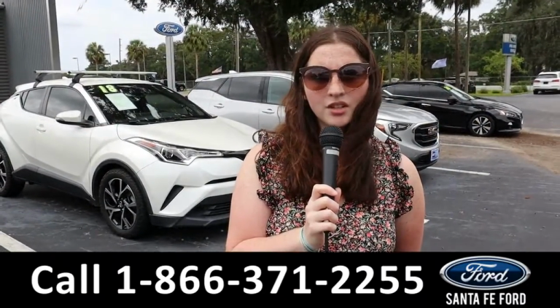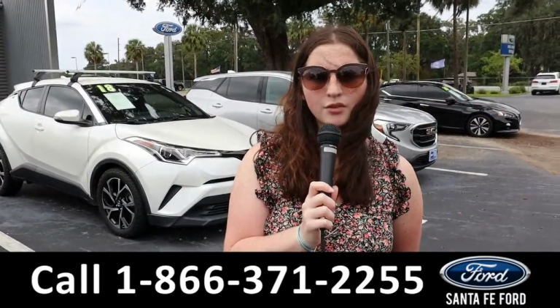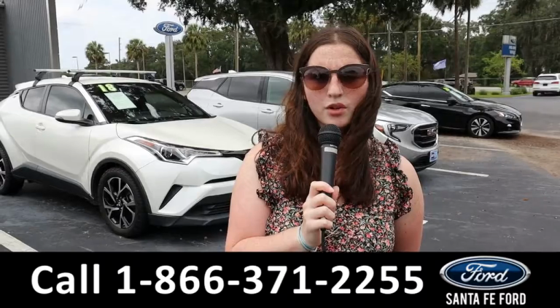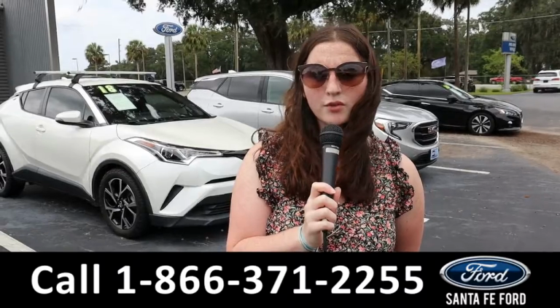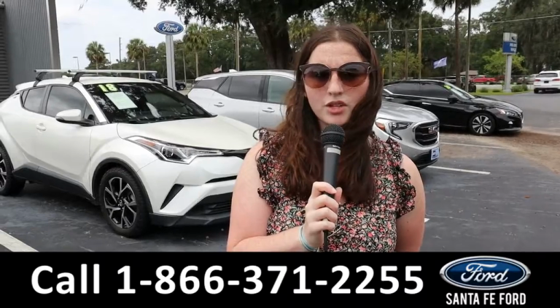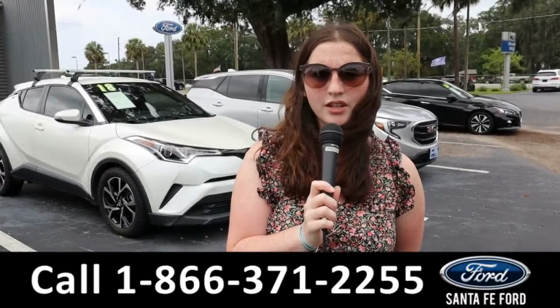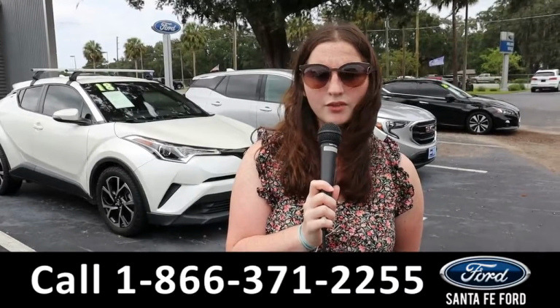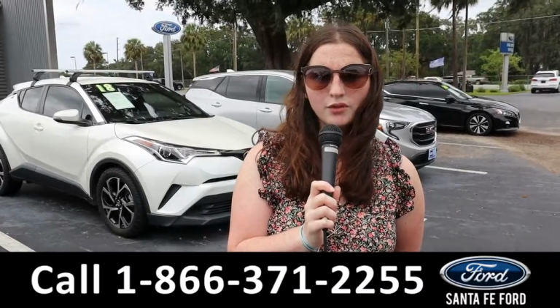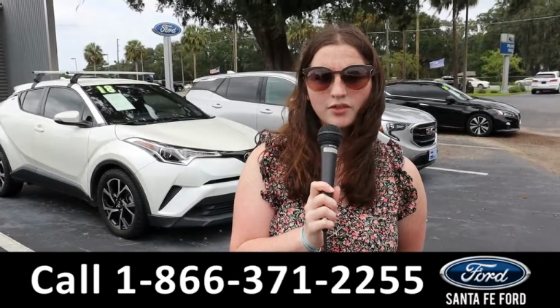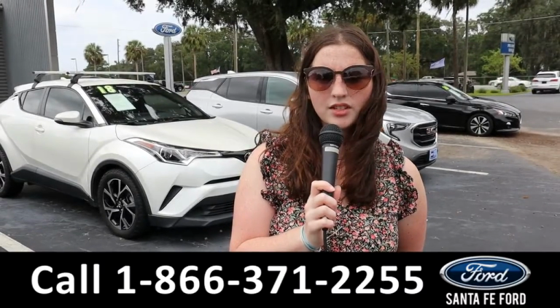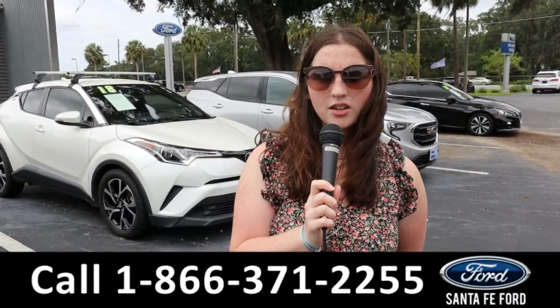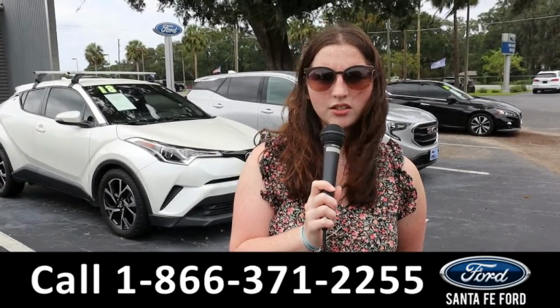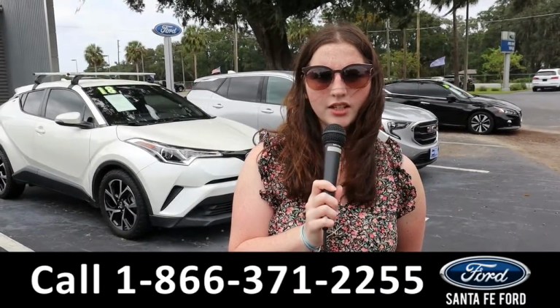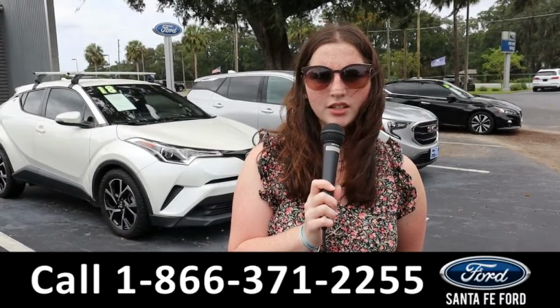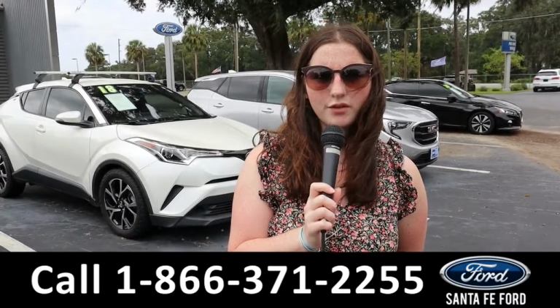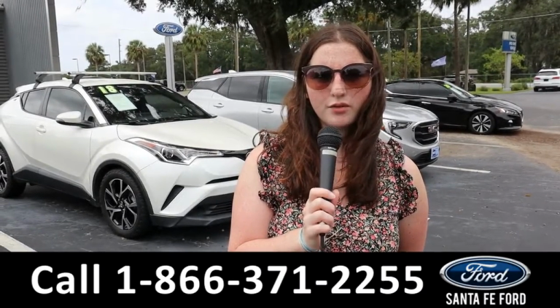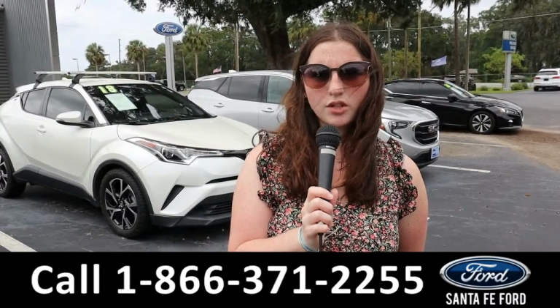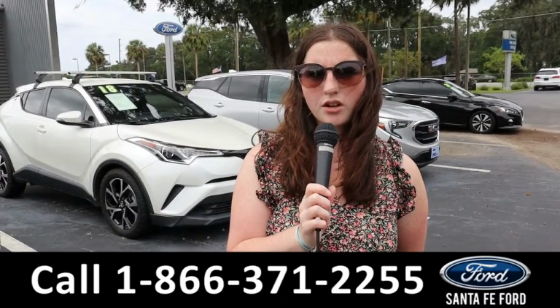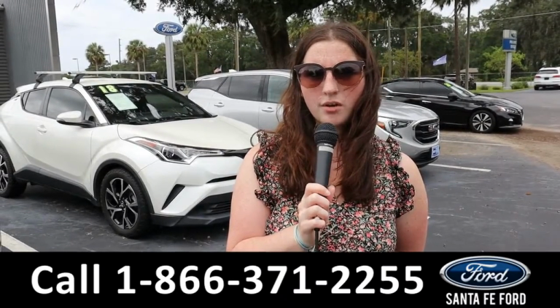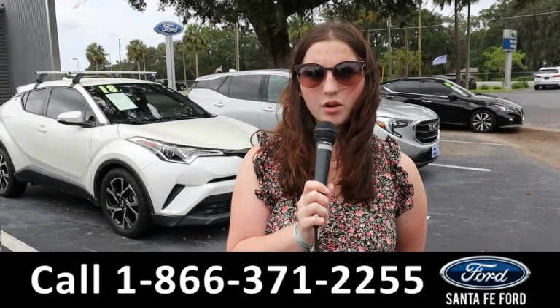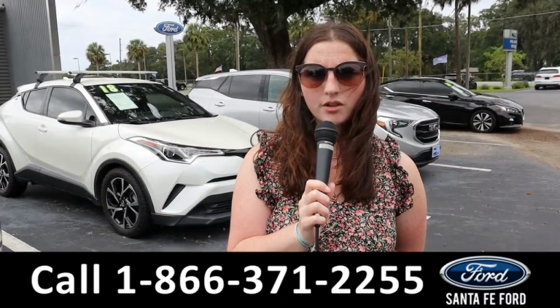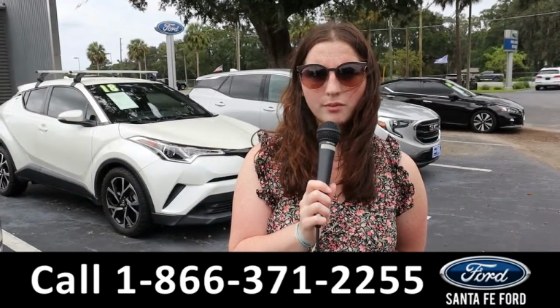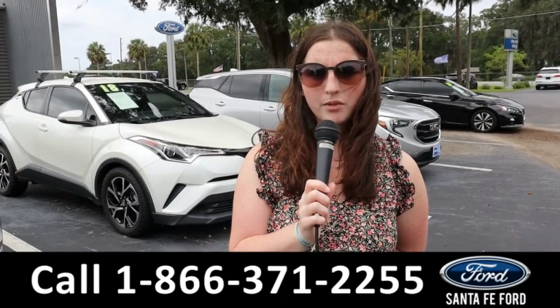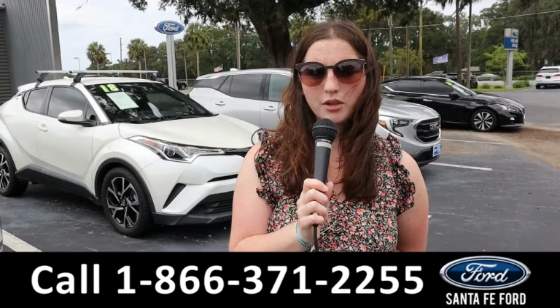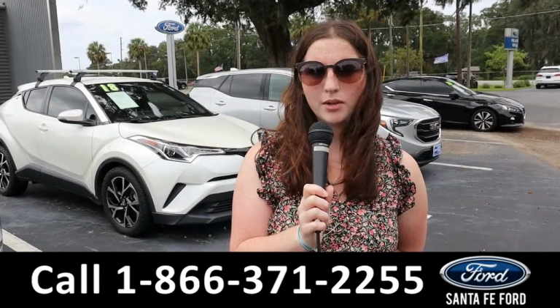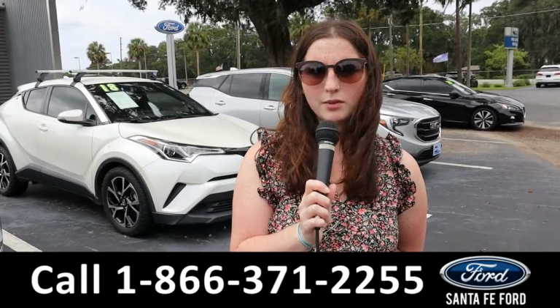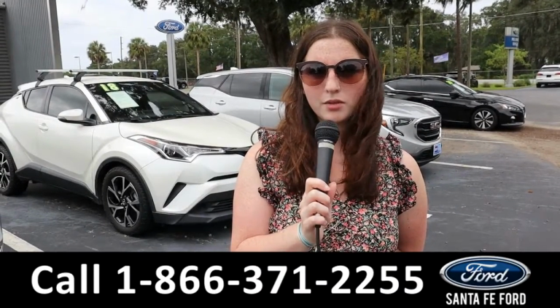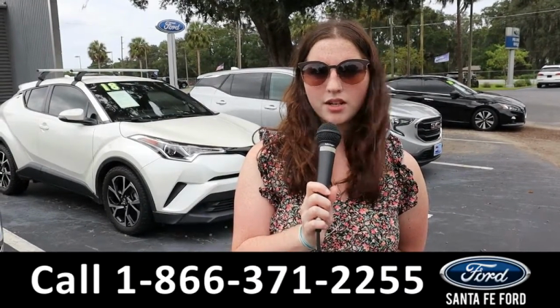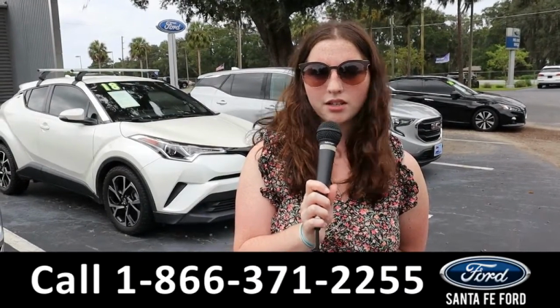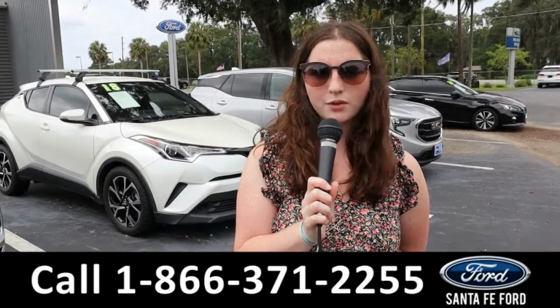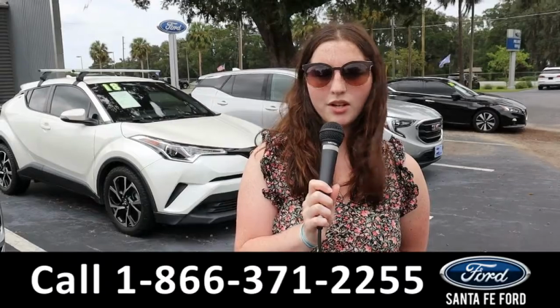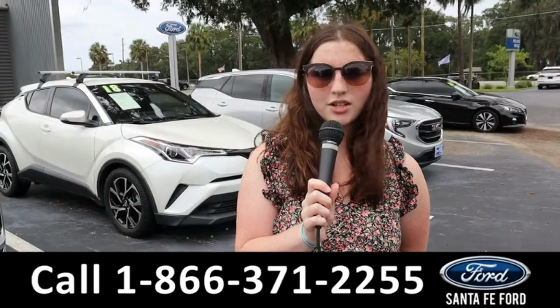For more information on the F250, see it online at santafeford.com or call the number below. My name is Maria, thanks for watching.